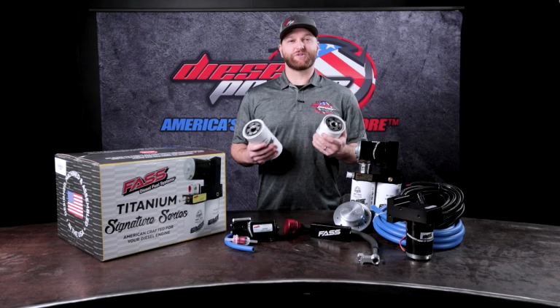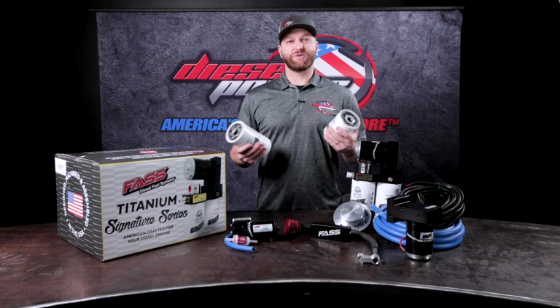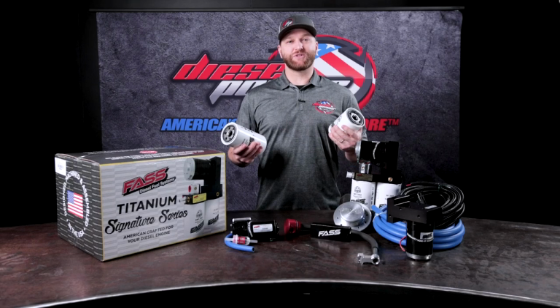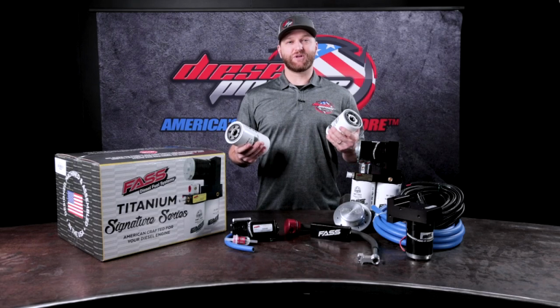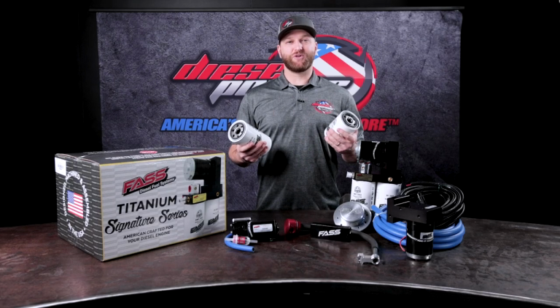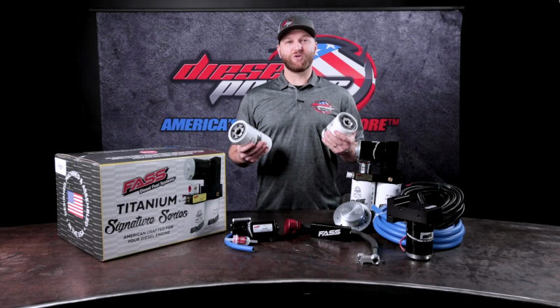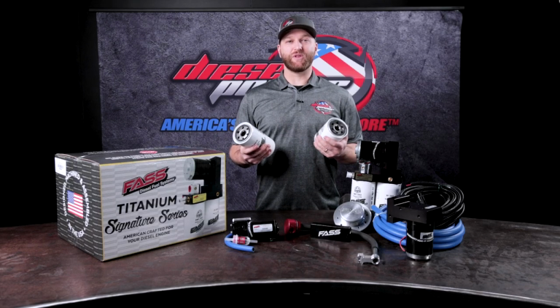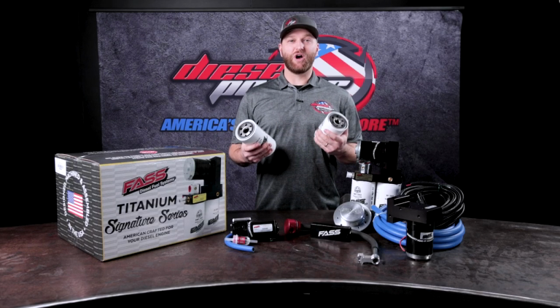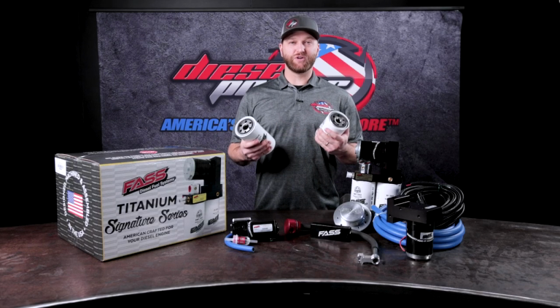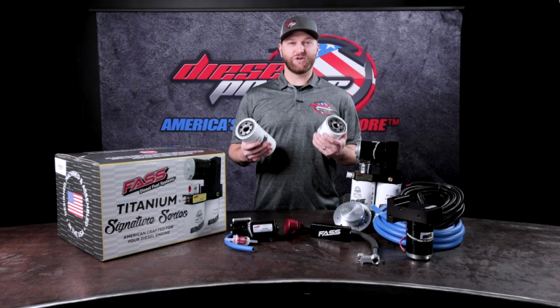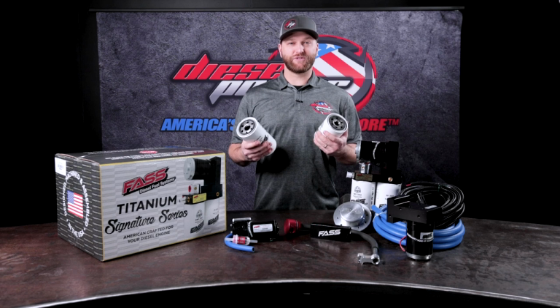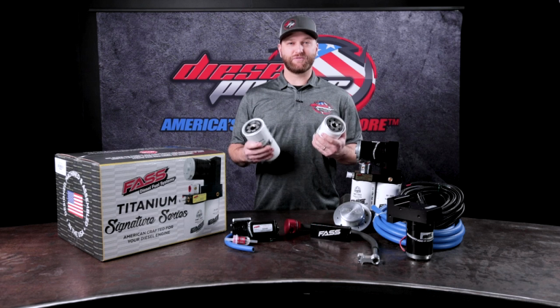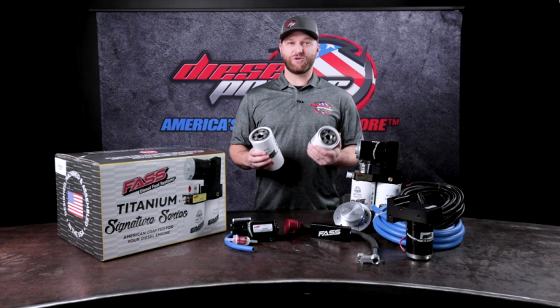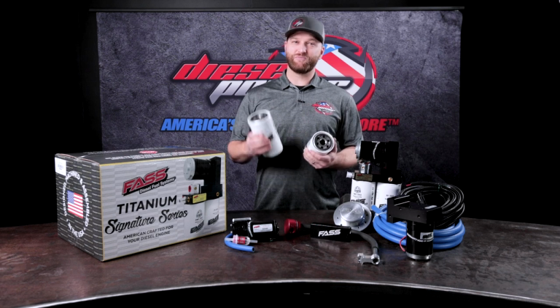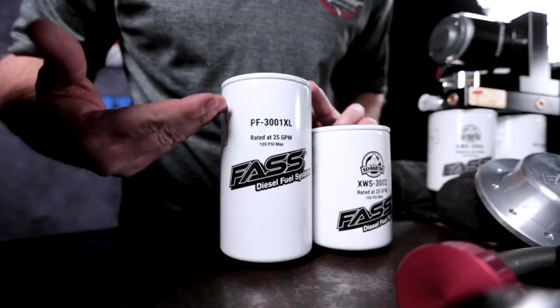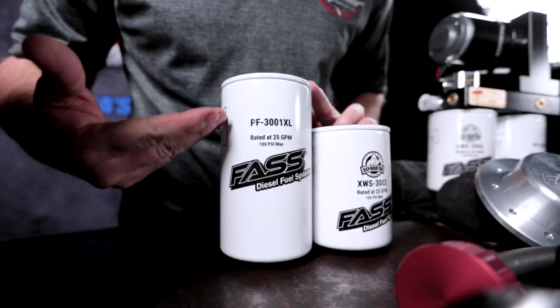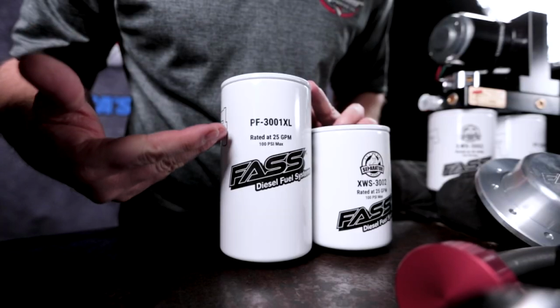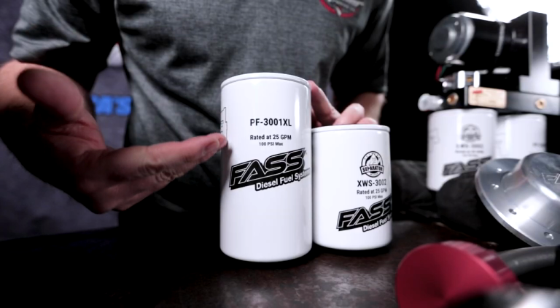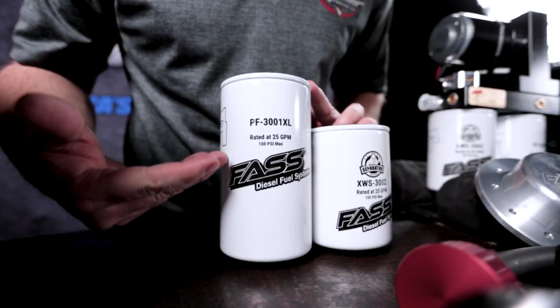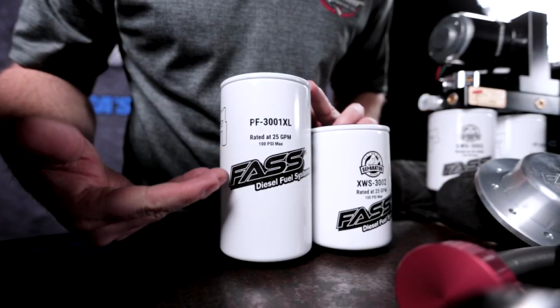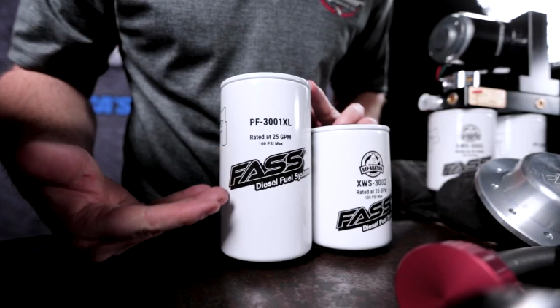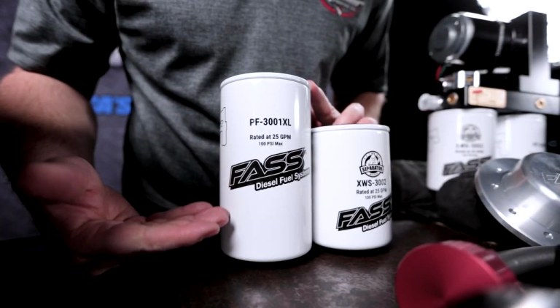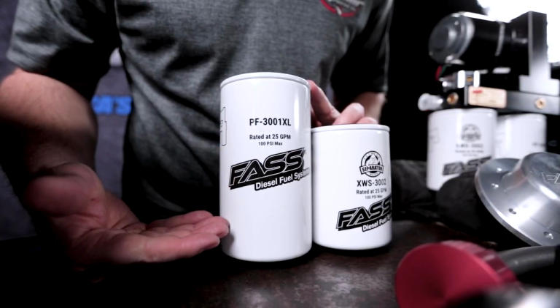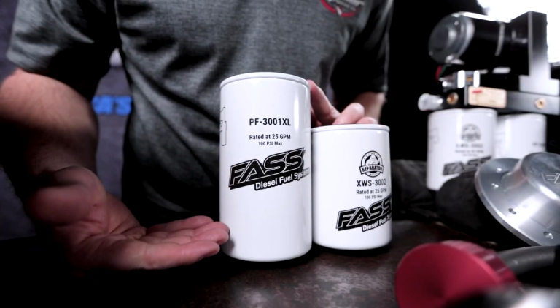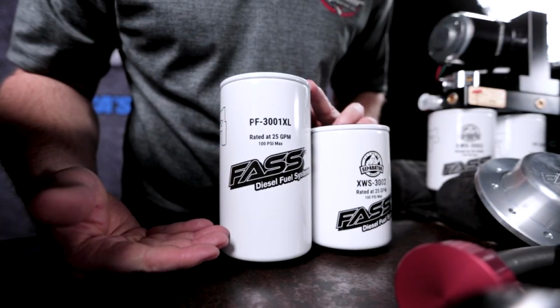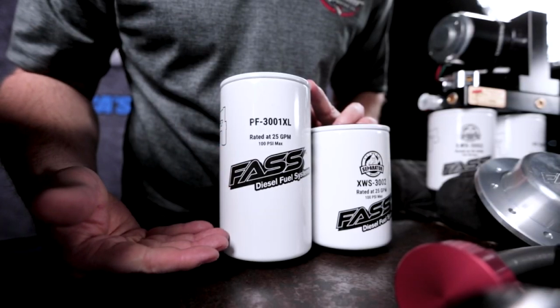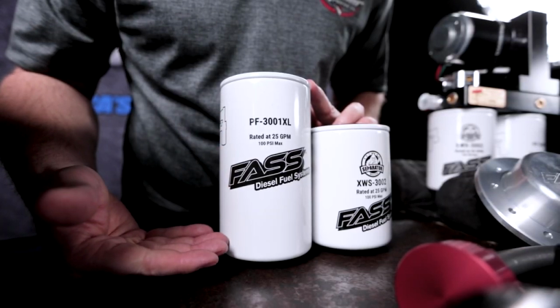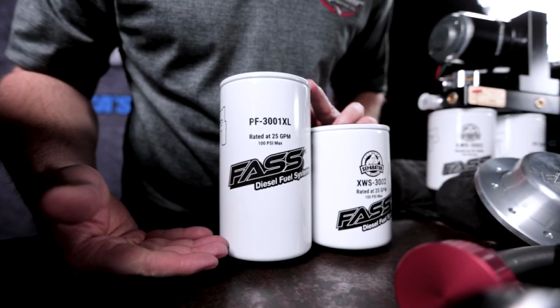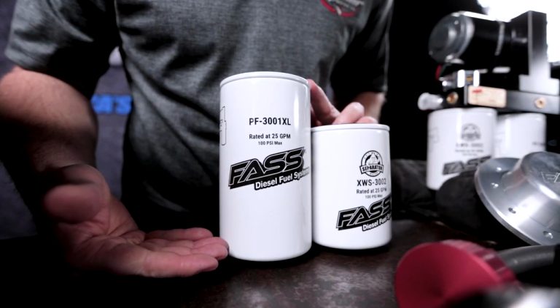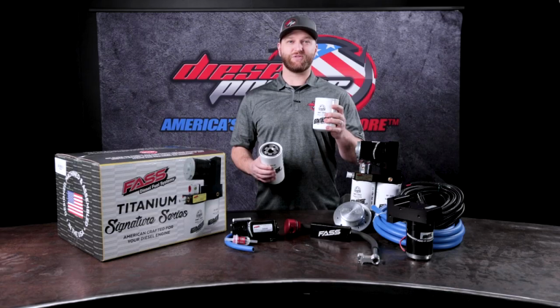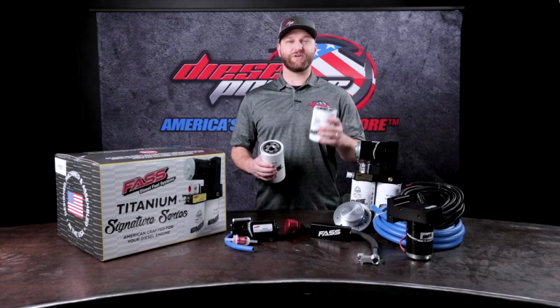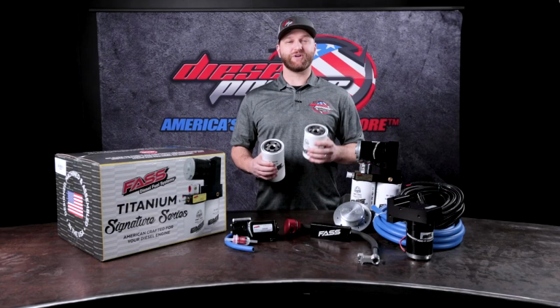If you're looking for a little bit longer service interval, you can go with the XL. If you're not too worried about it, go with the standard filter.